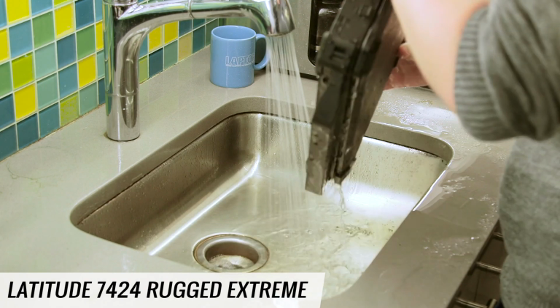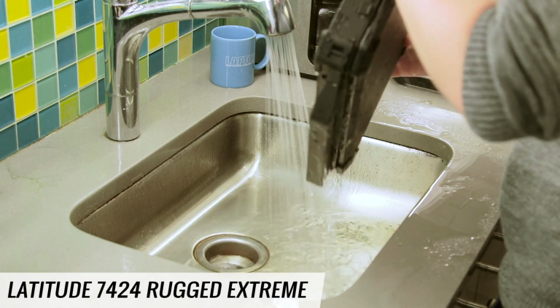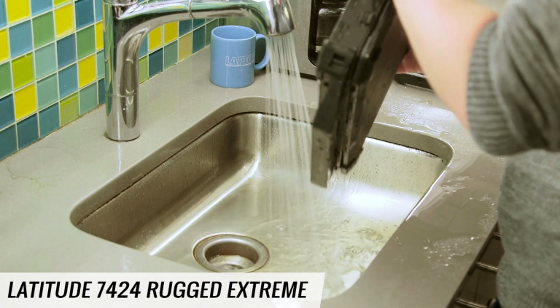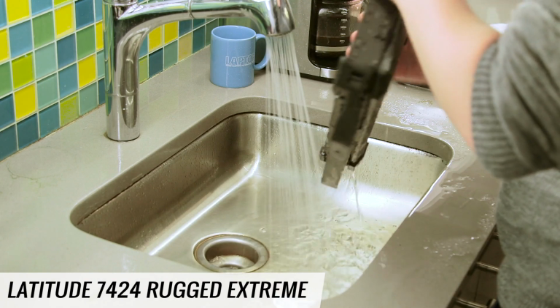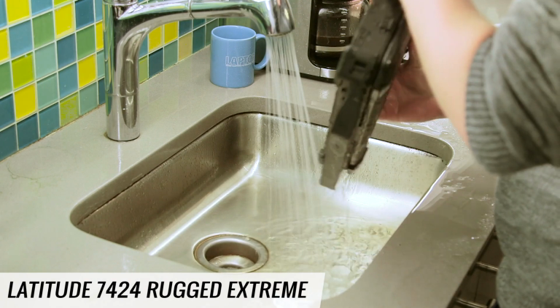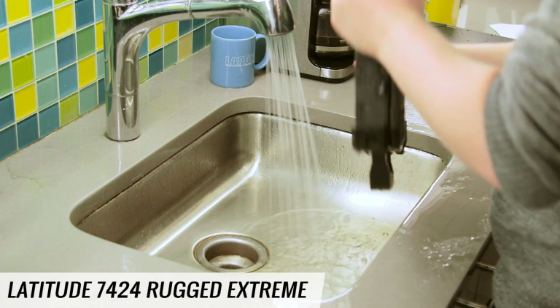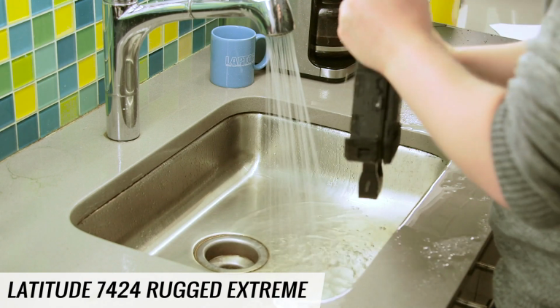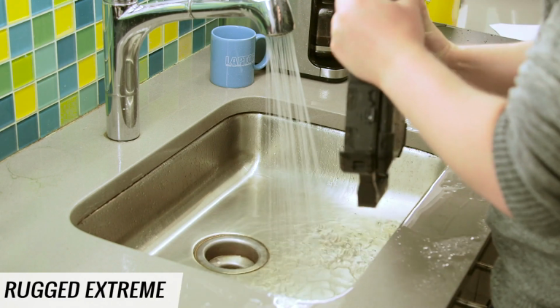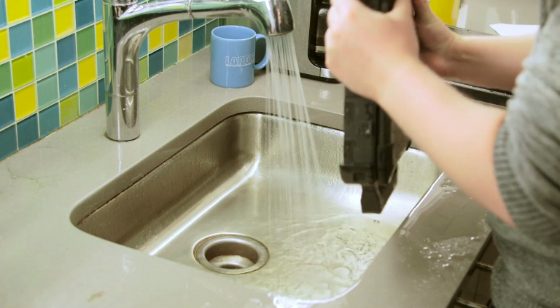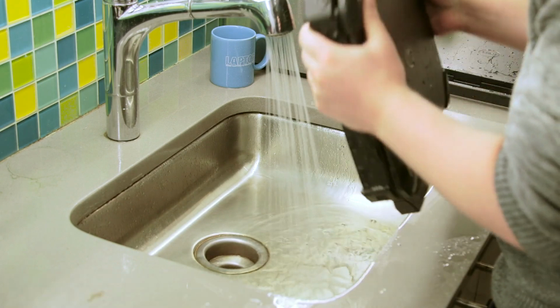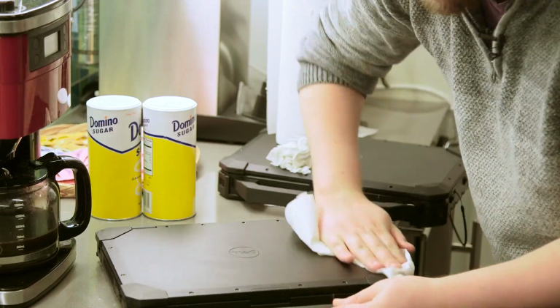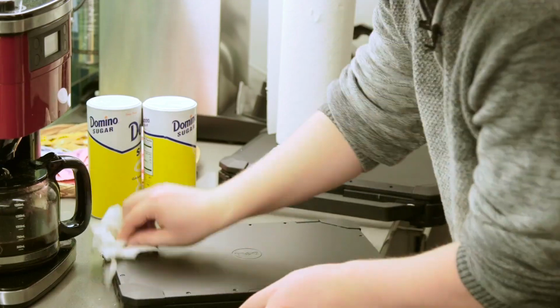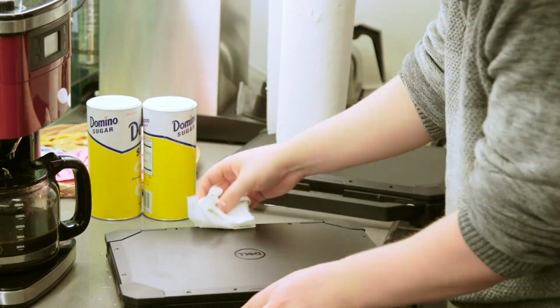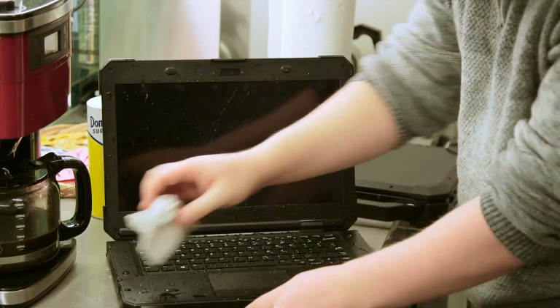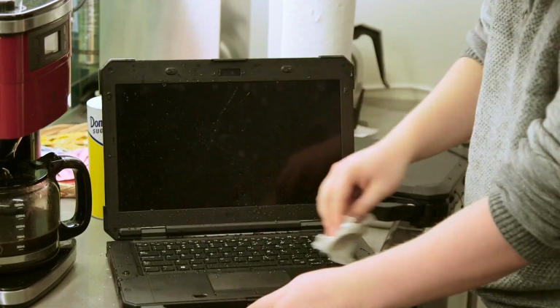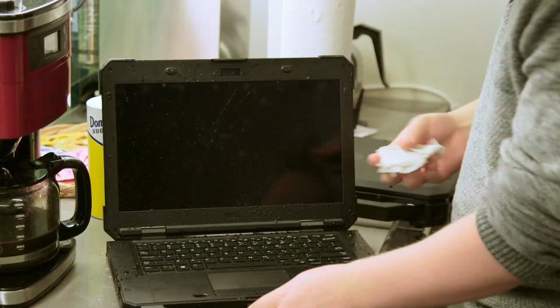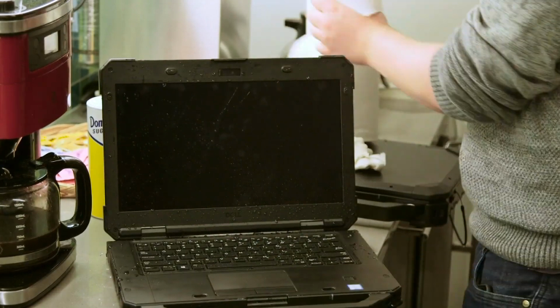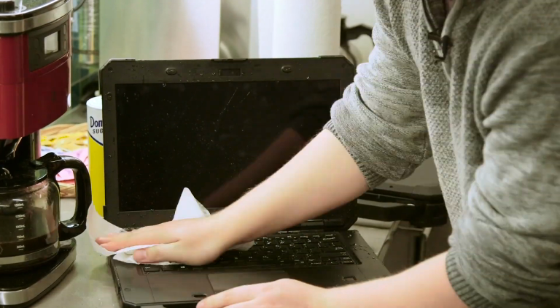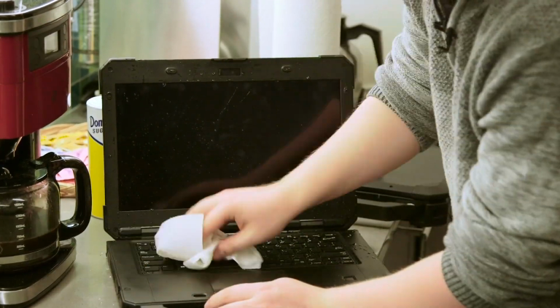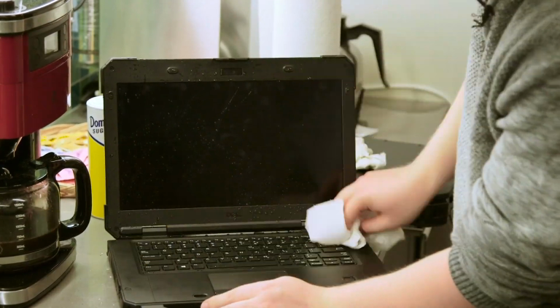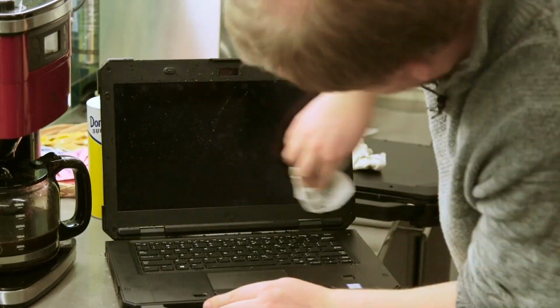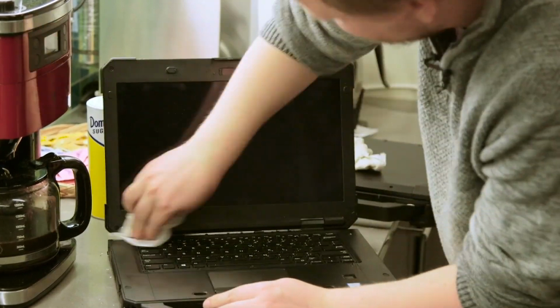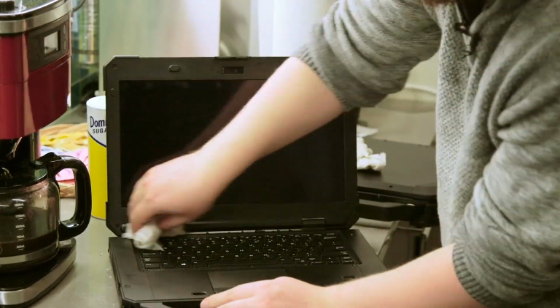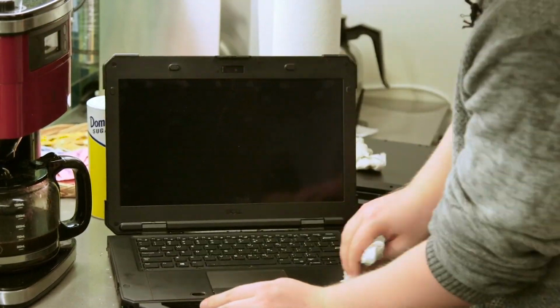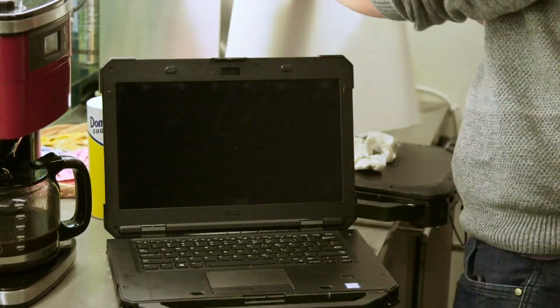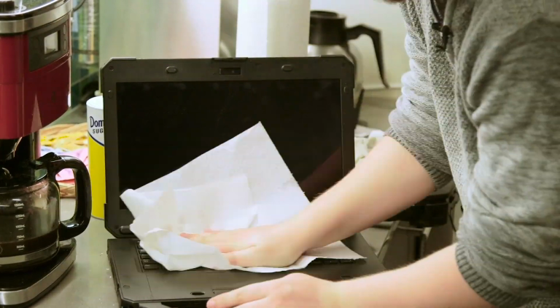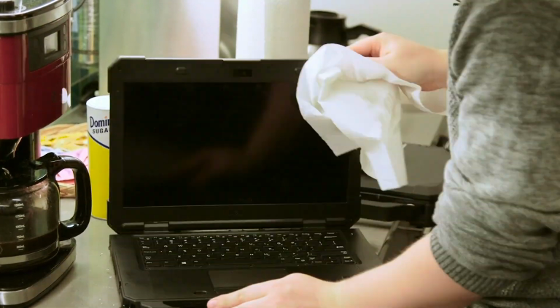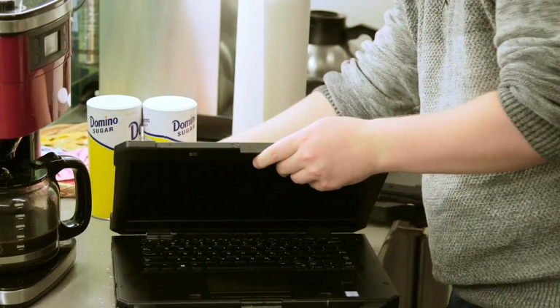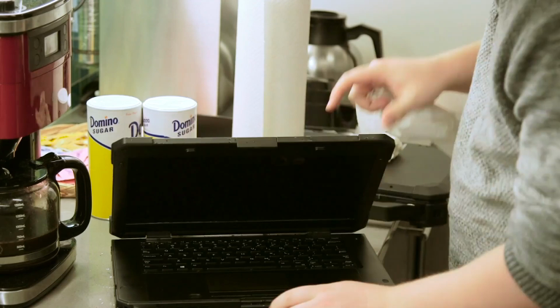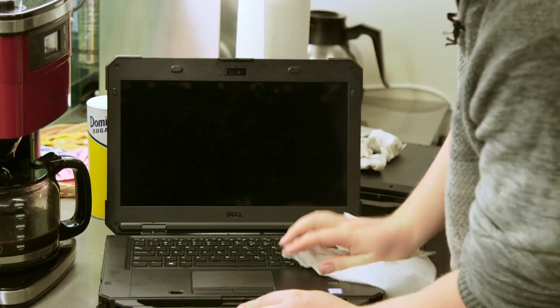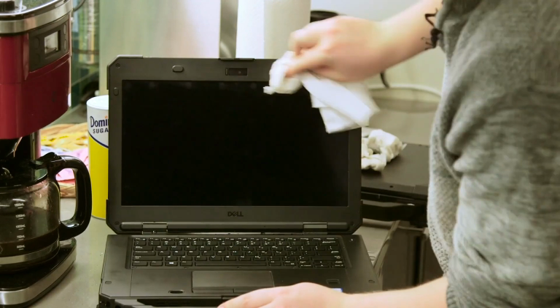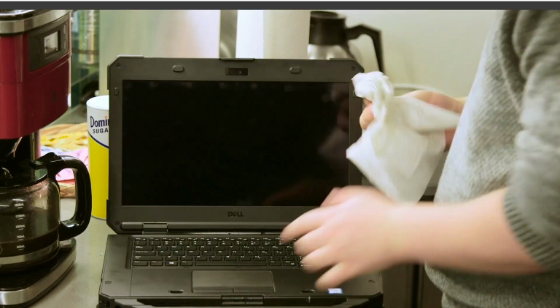Alright, I think I gave it a good bath there. We're going to put them to the side, dry them off, and see if they turn back on.